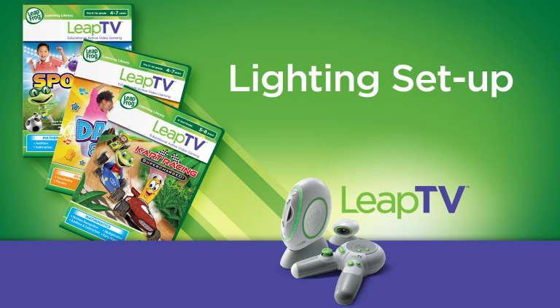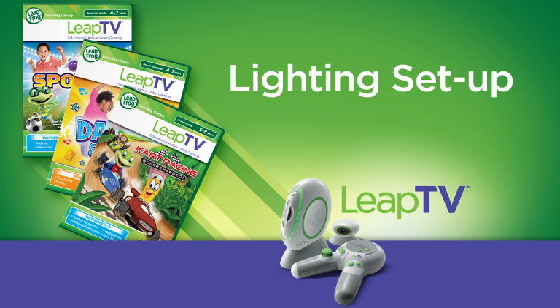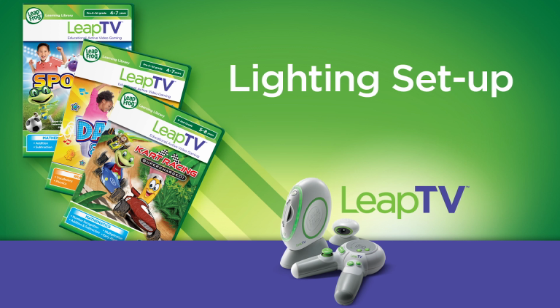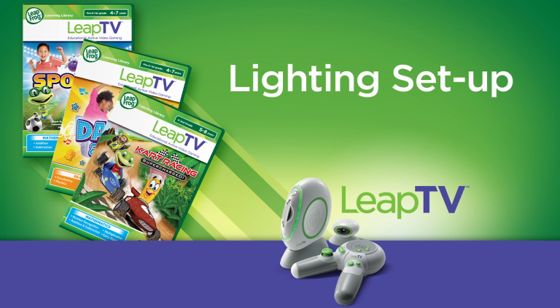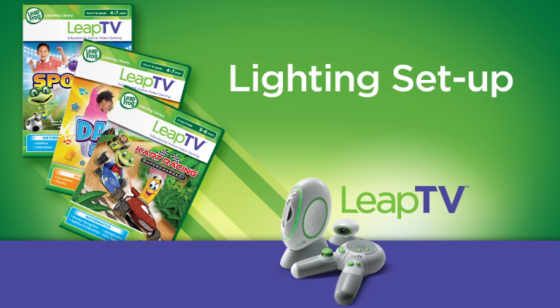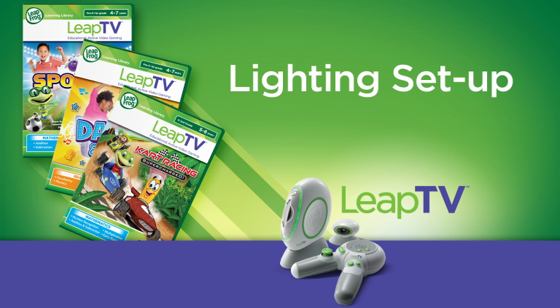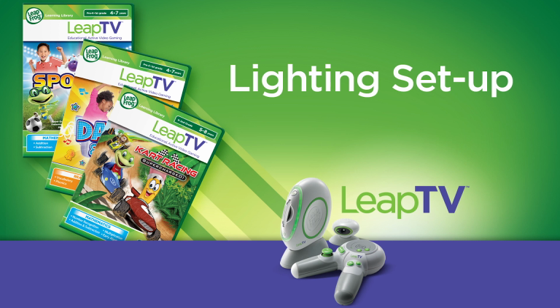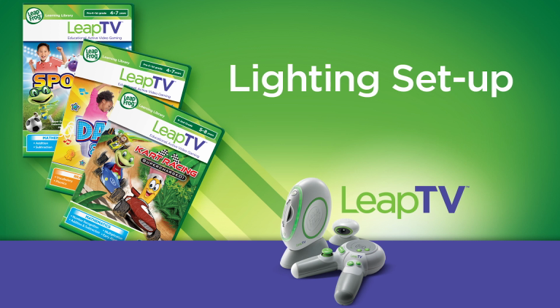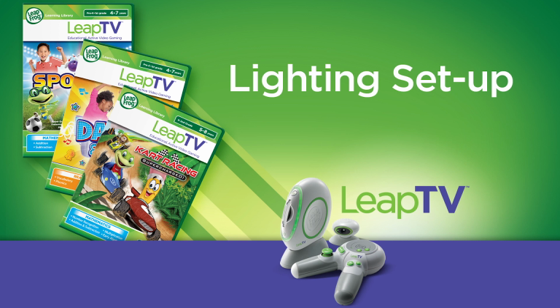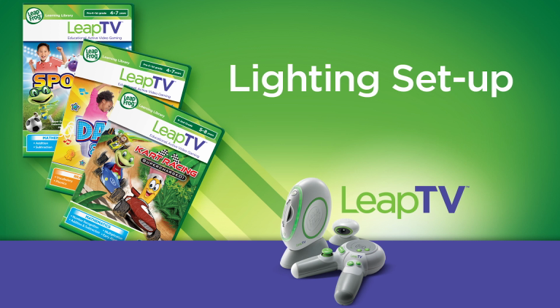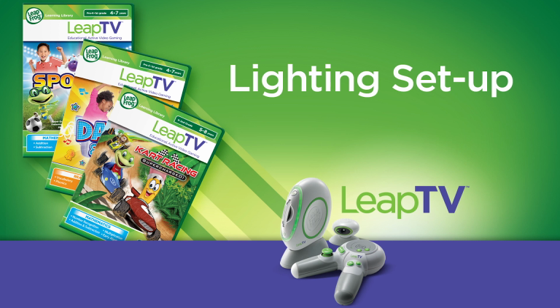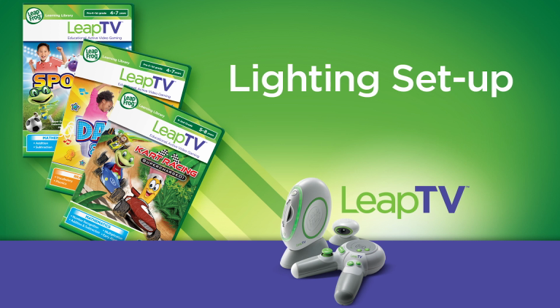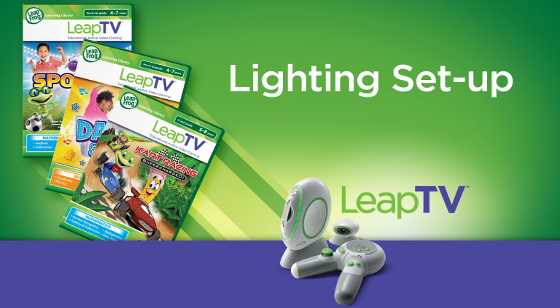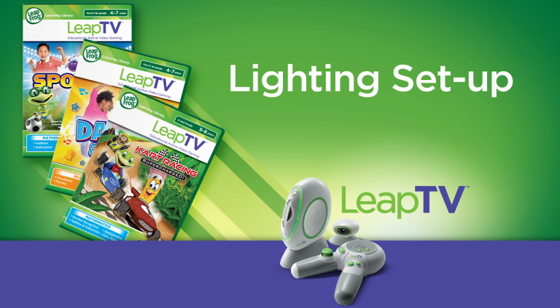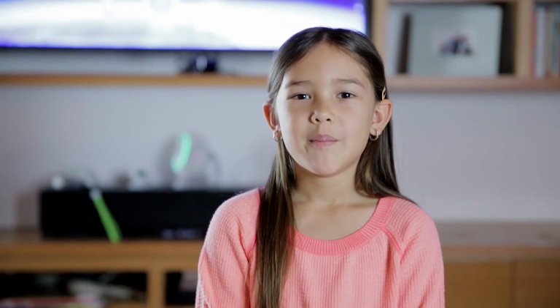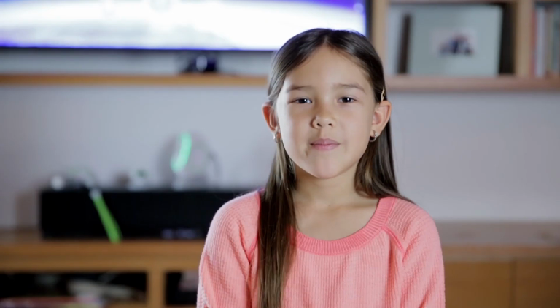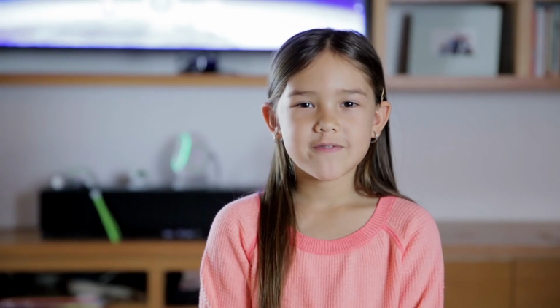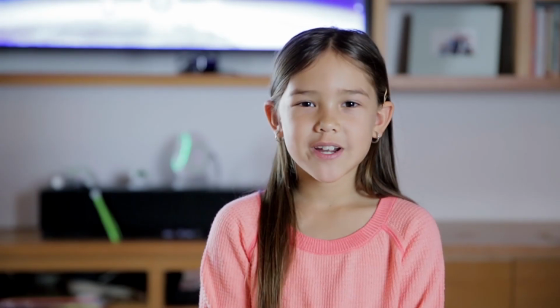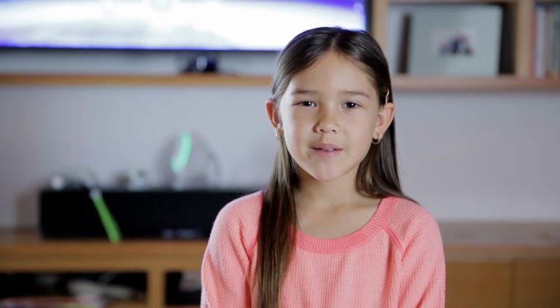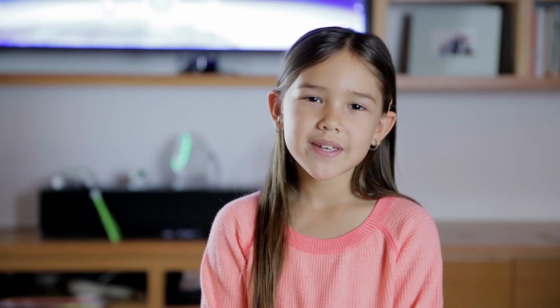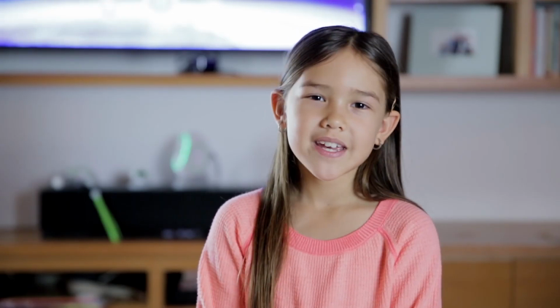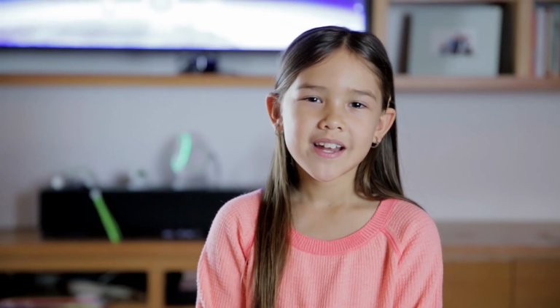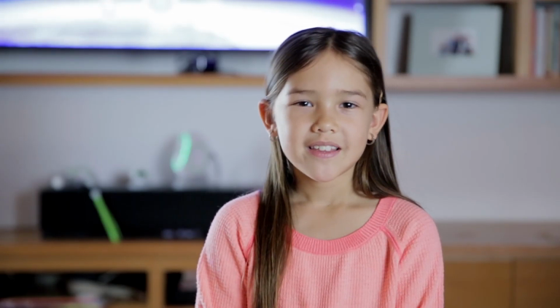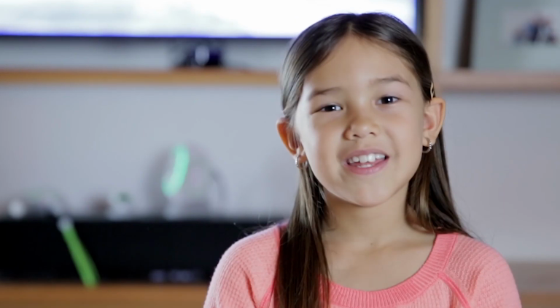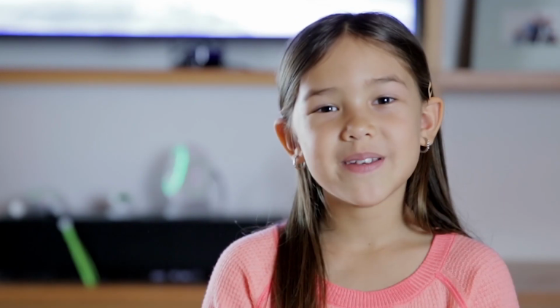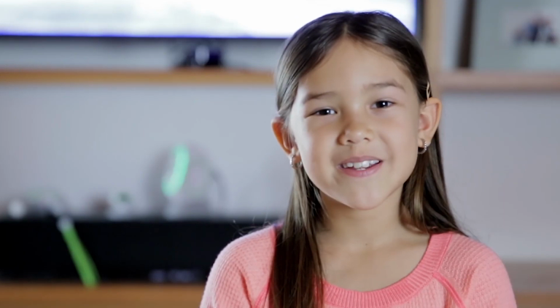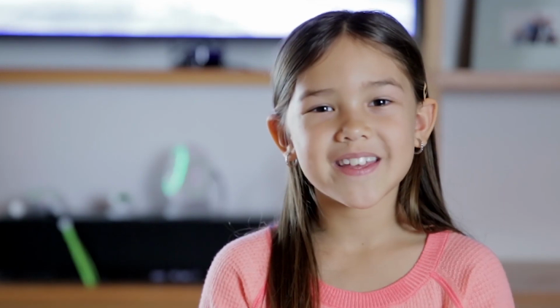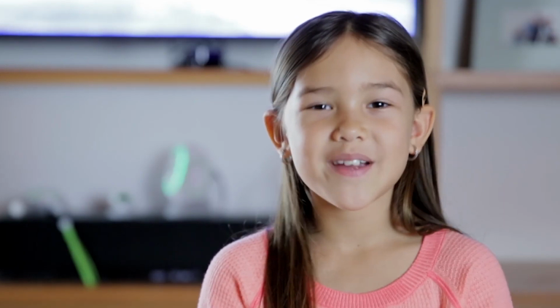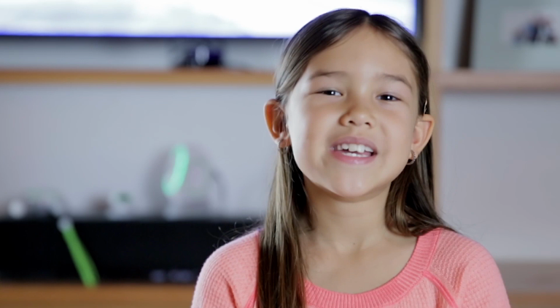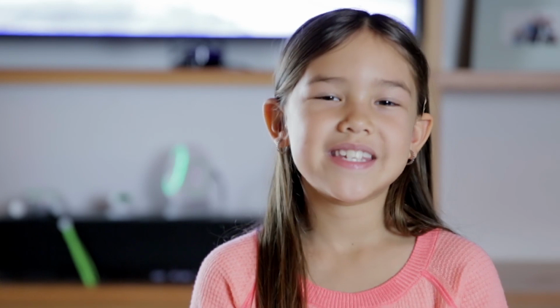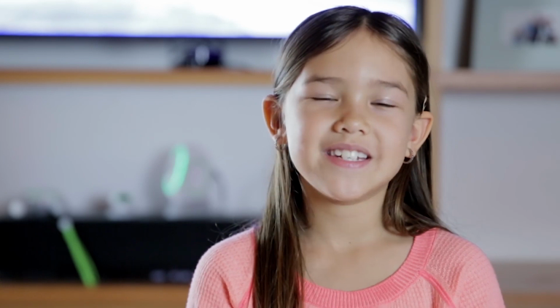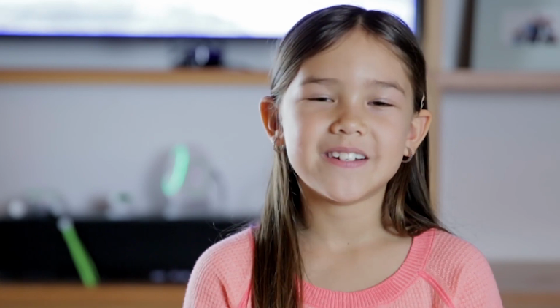With LeapTV, the fun never ends, but before we can begin, let's make sure the camera can see you.